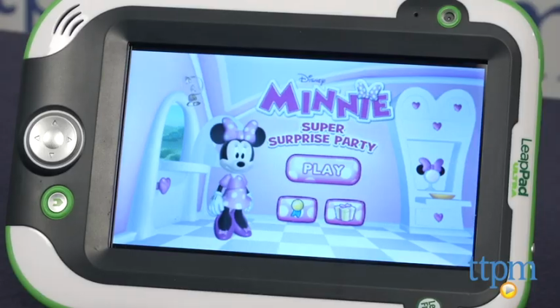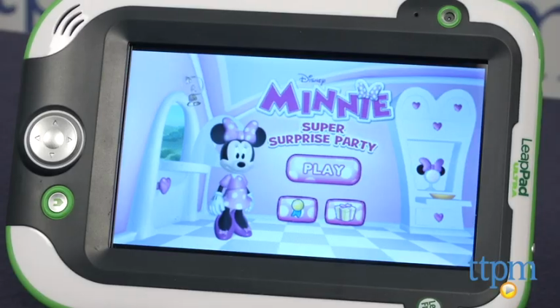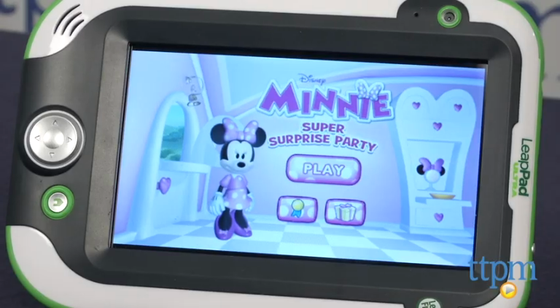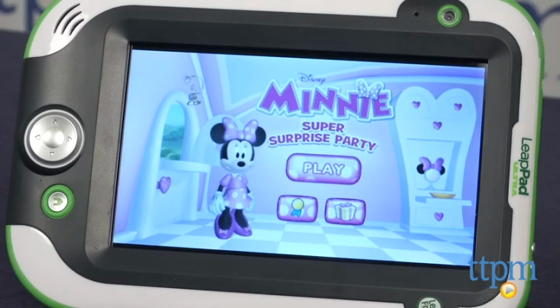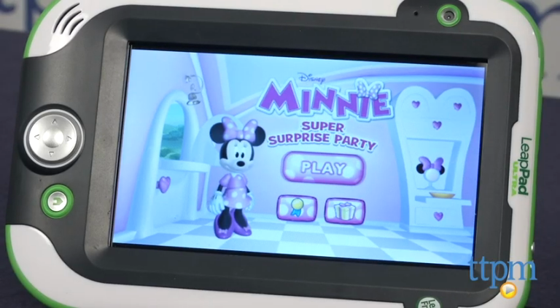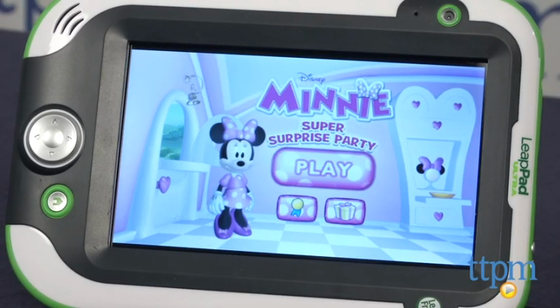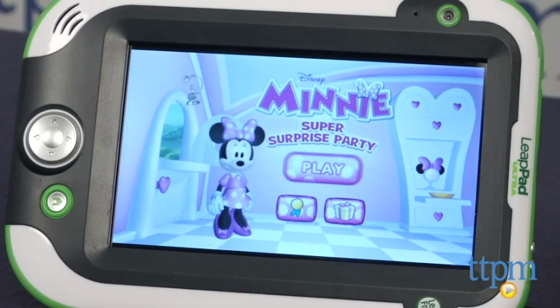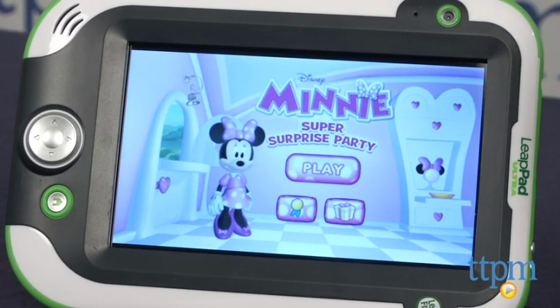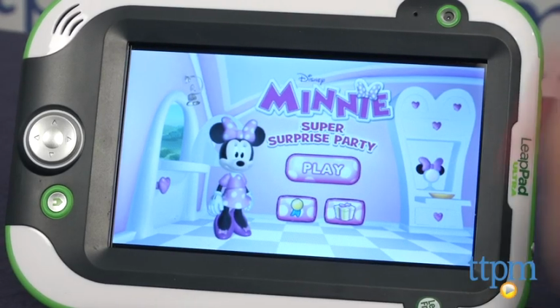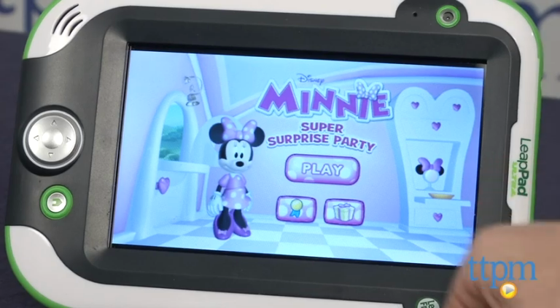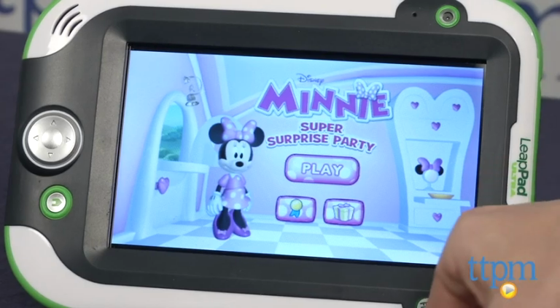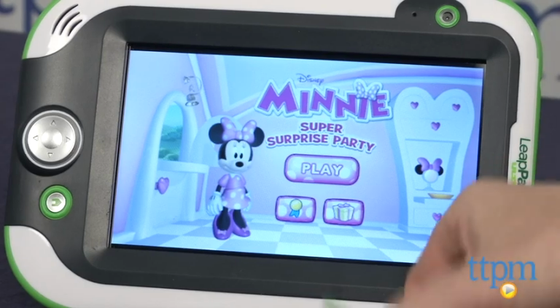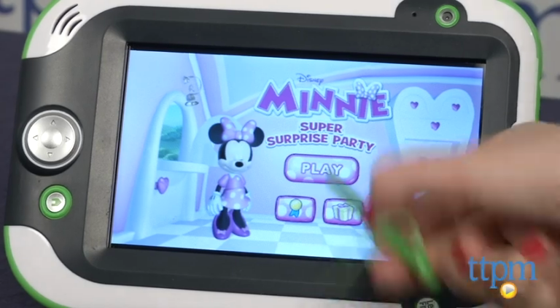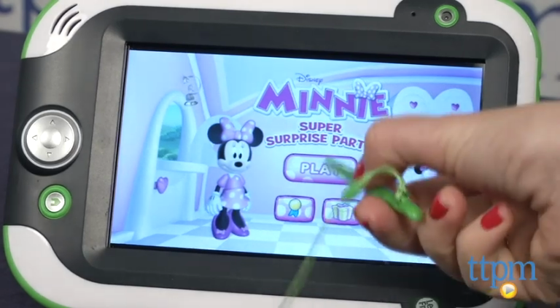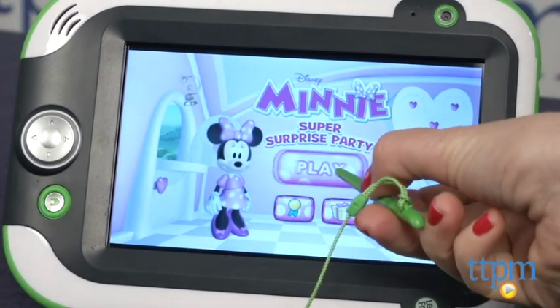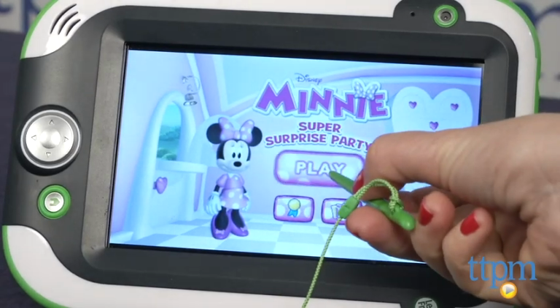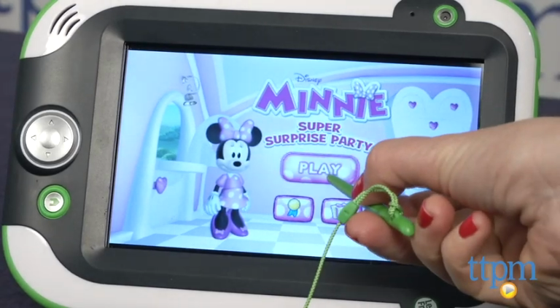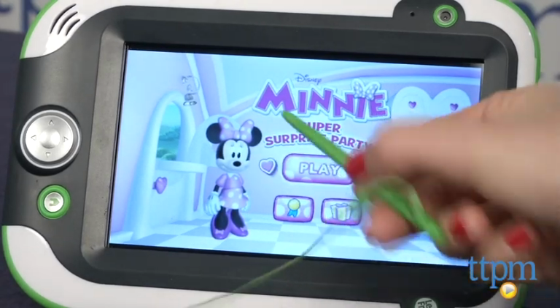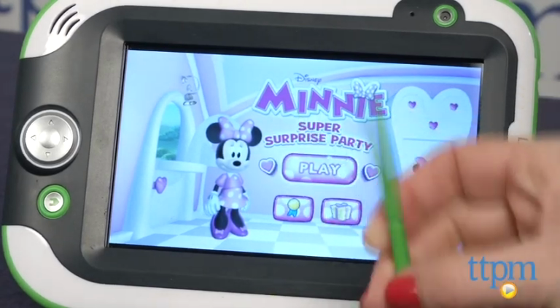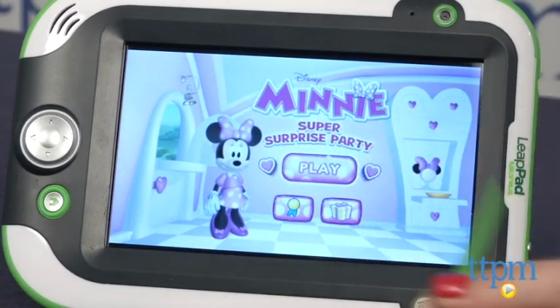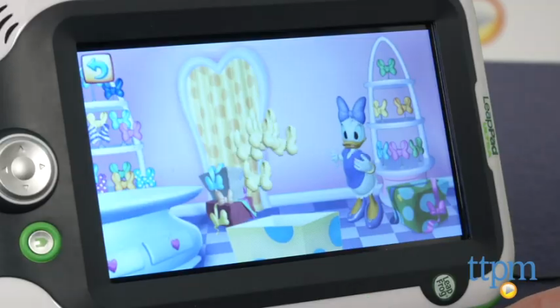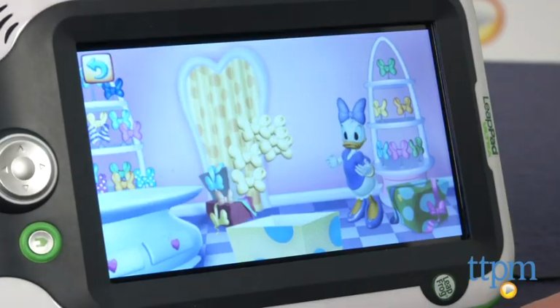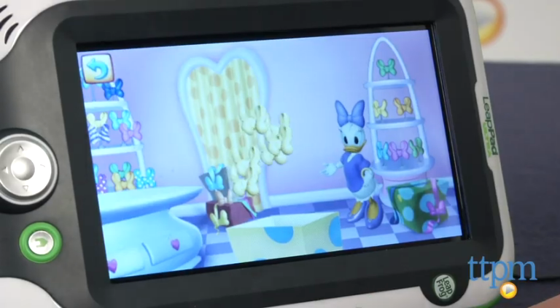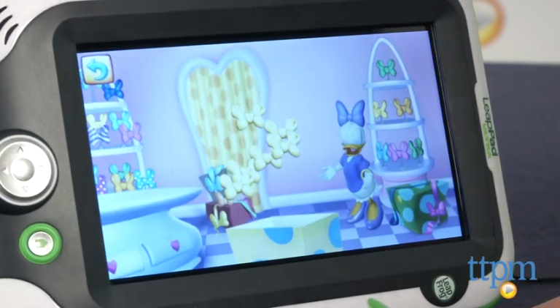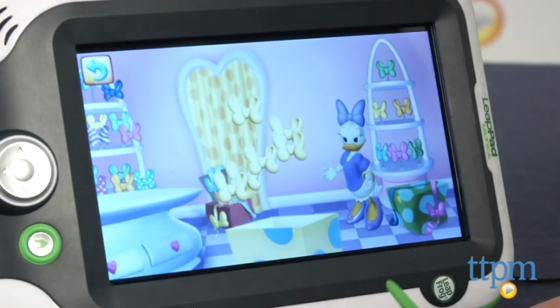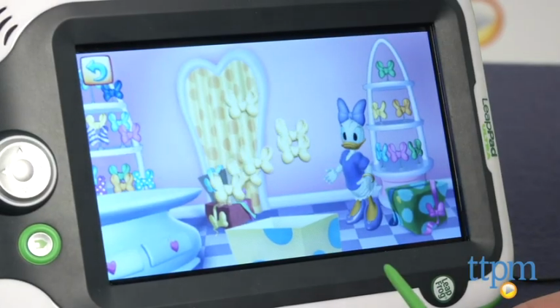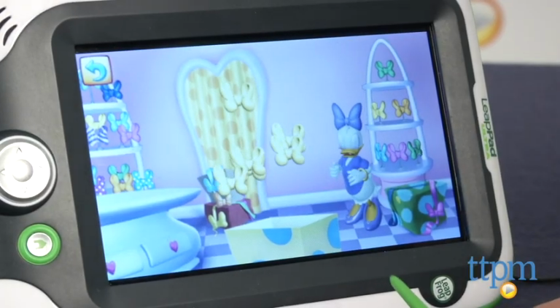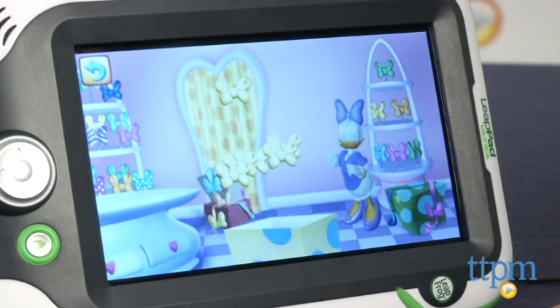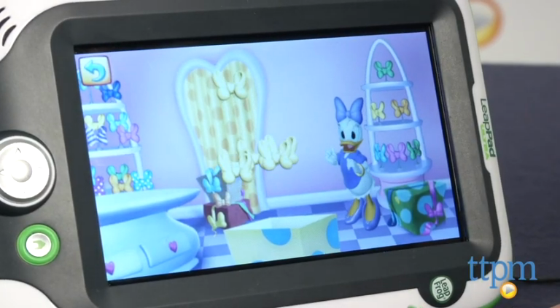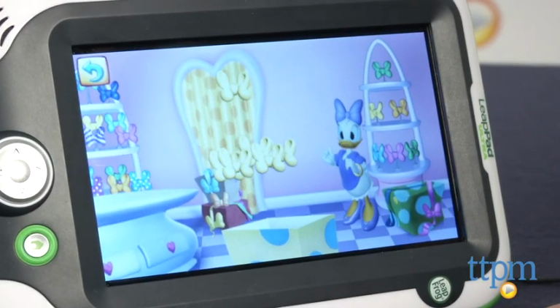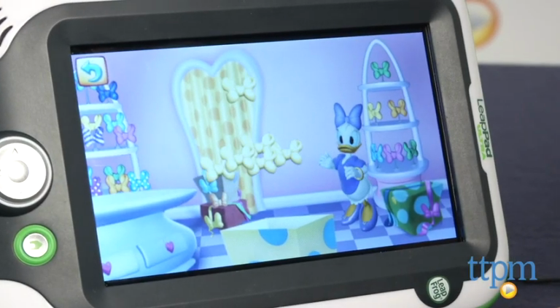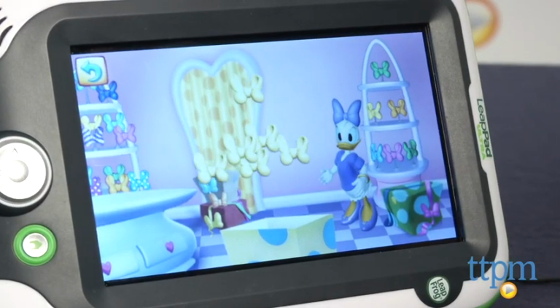Recommended for ages 3 and up, there are four main games to engage little ones, all using their tap and drag skills.